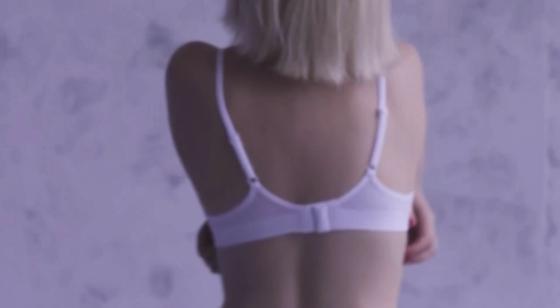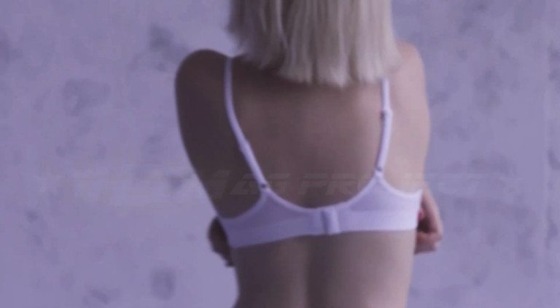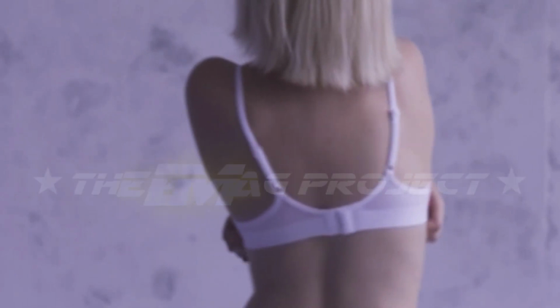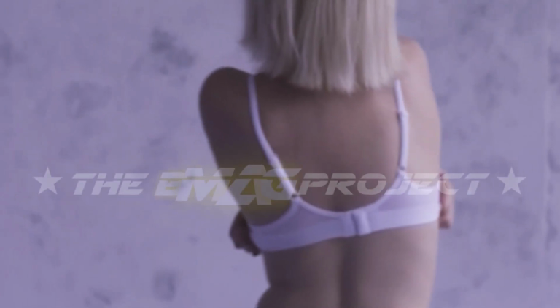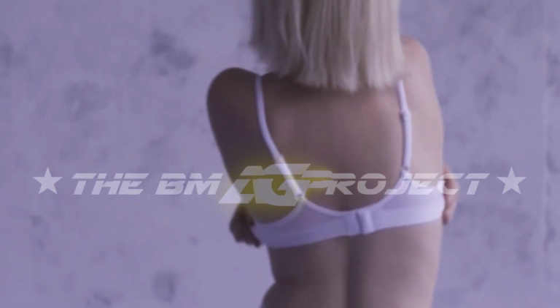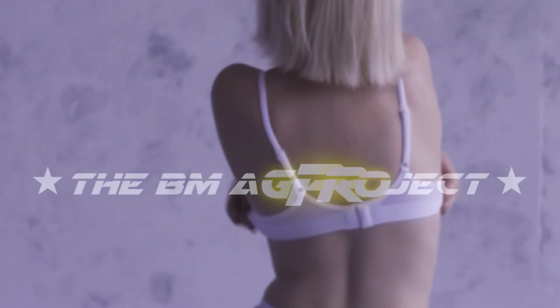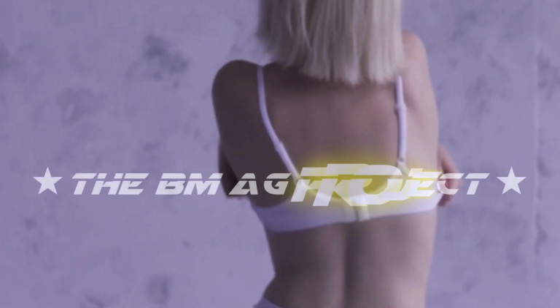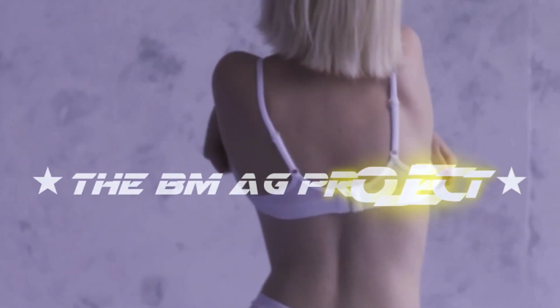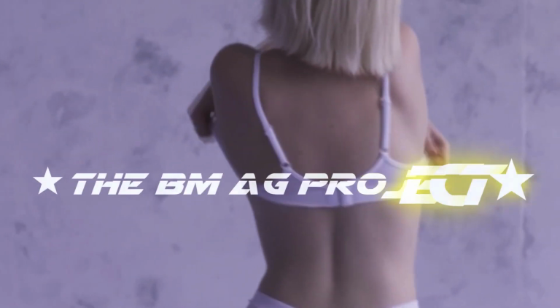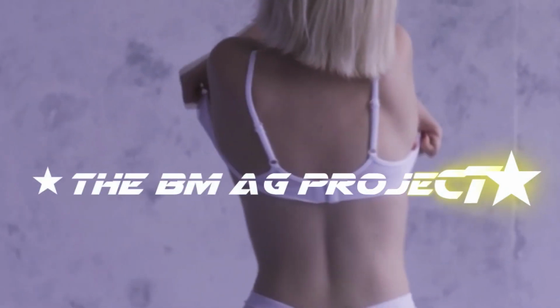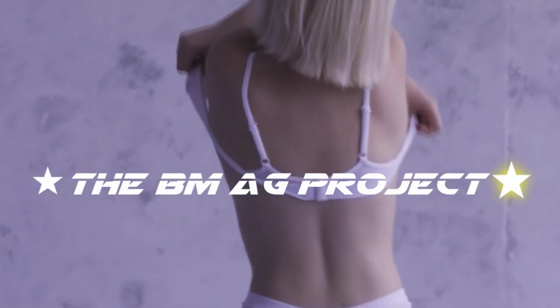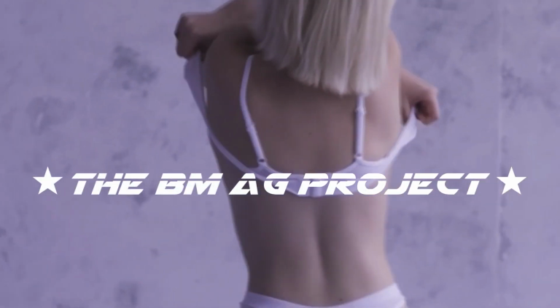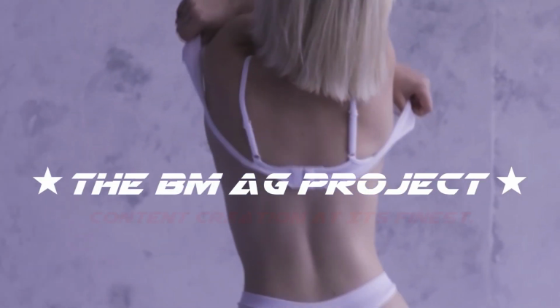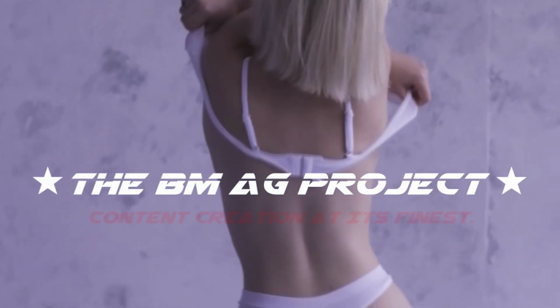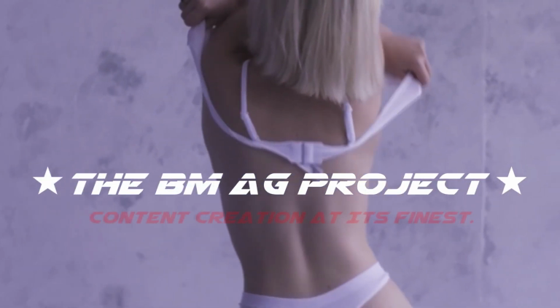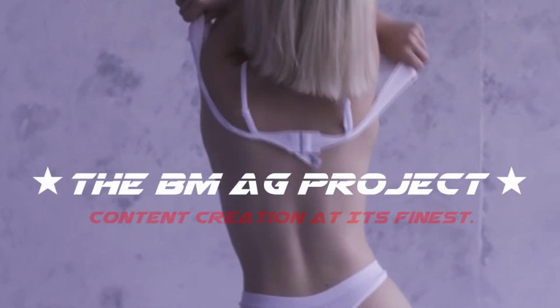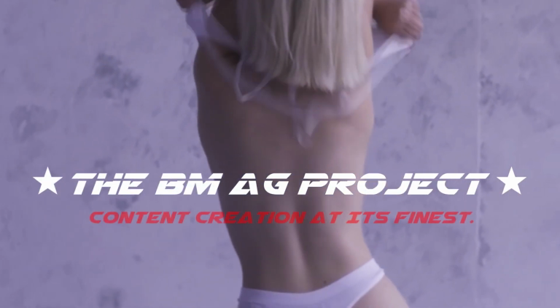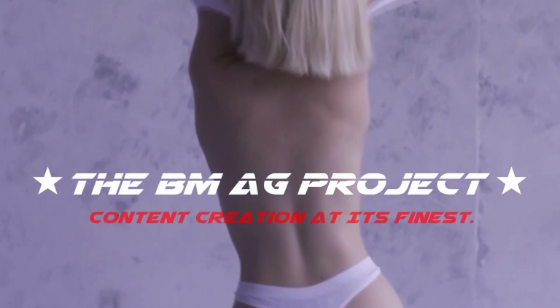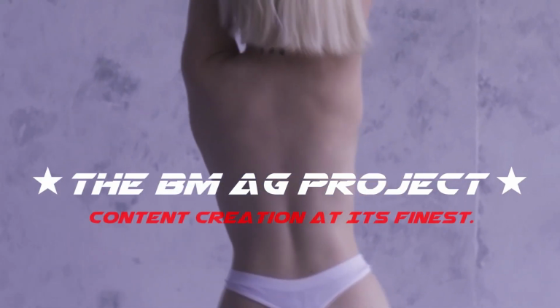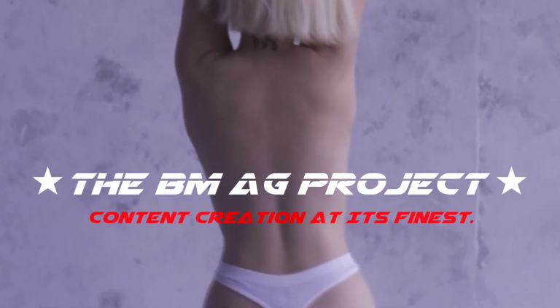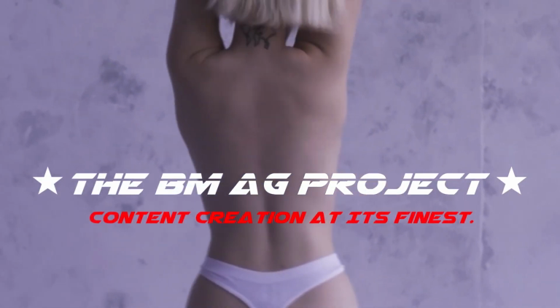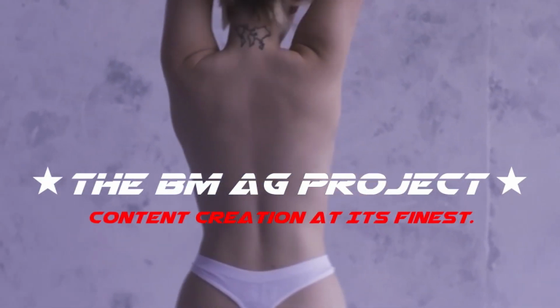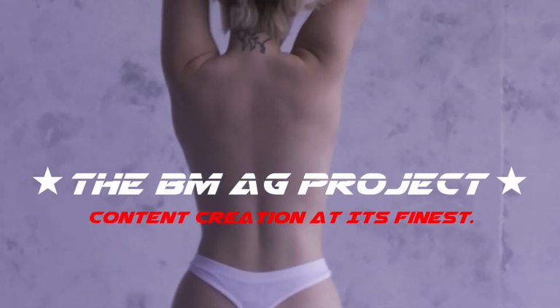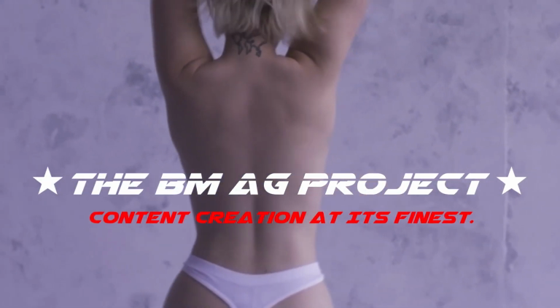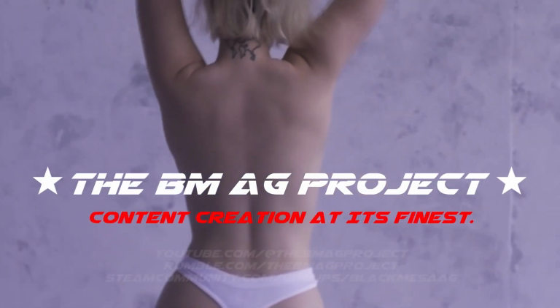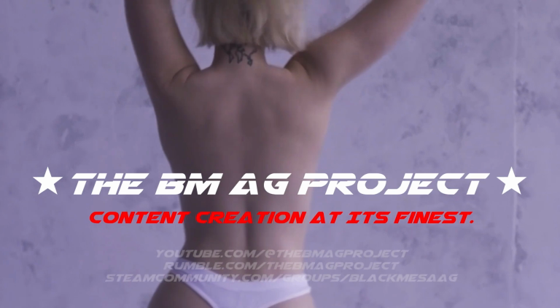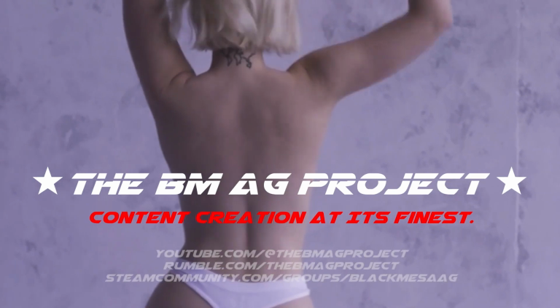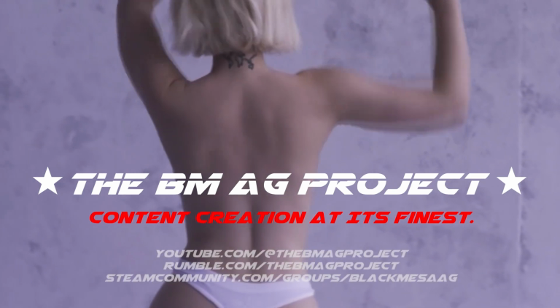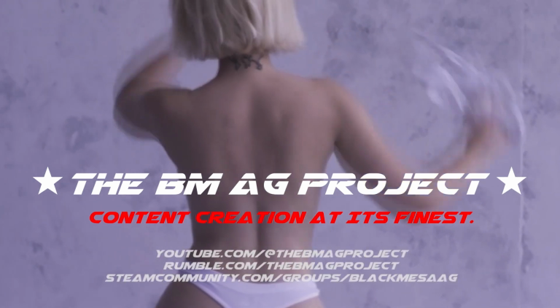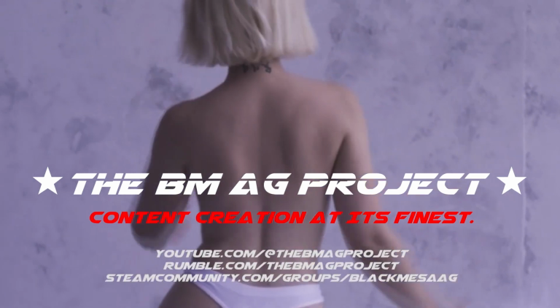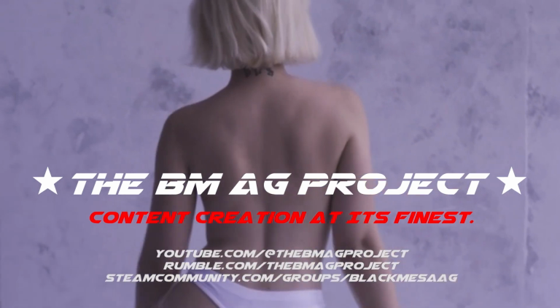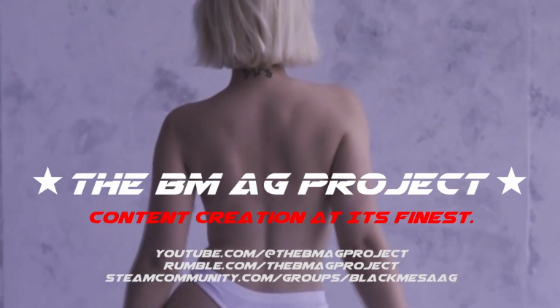The BMAG Project. Content creation at its finest. Follow us on YouTube, Rumble, and Steam.